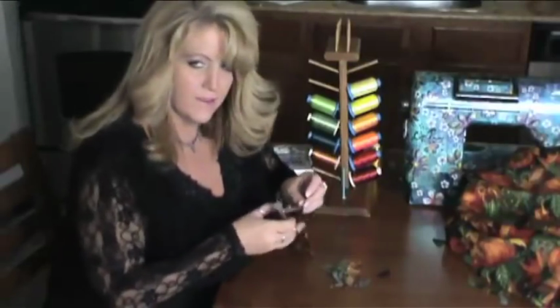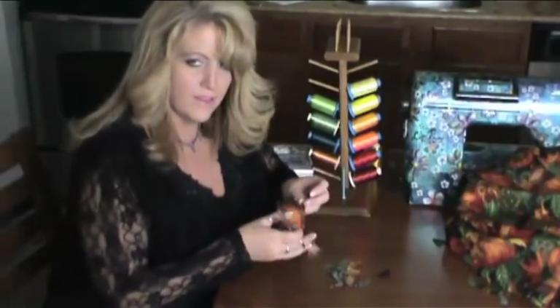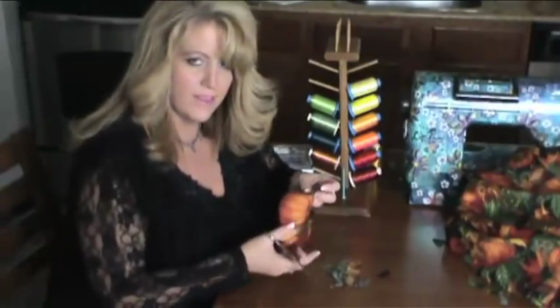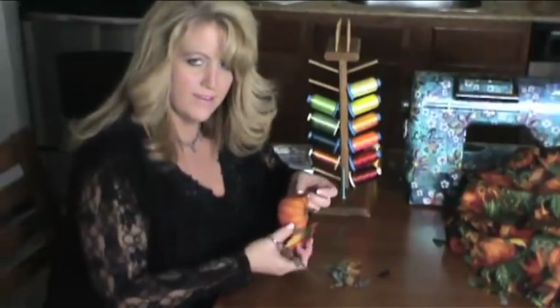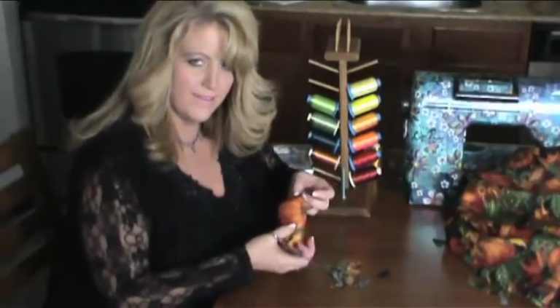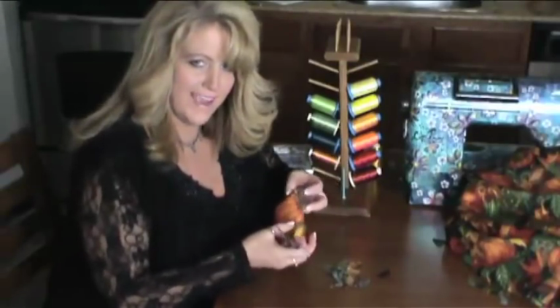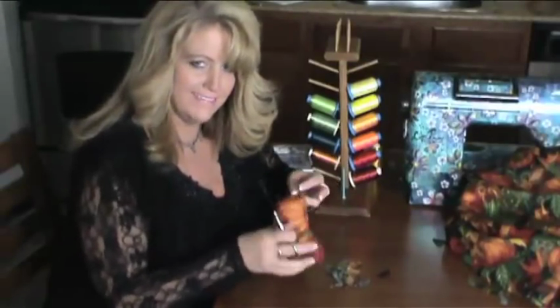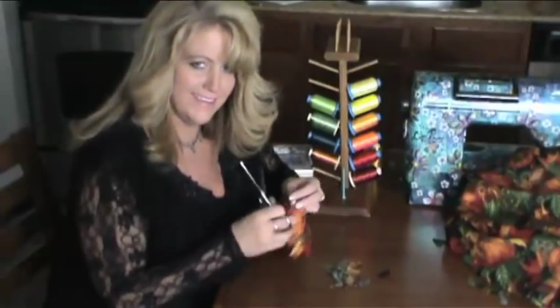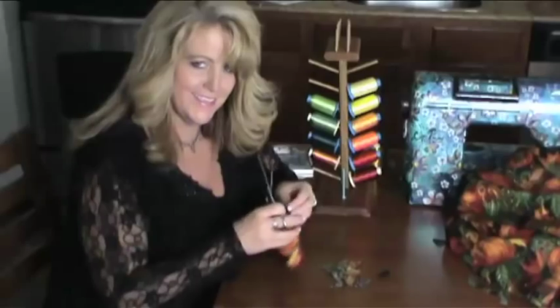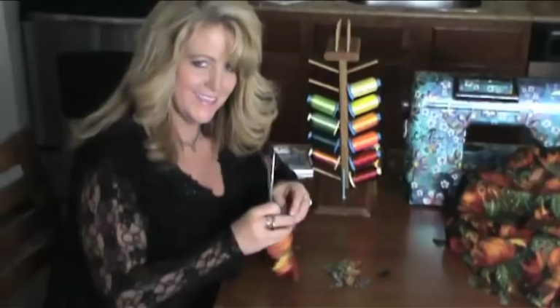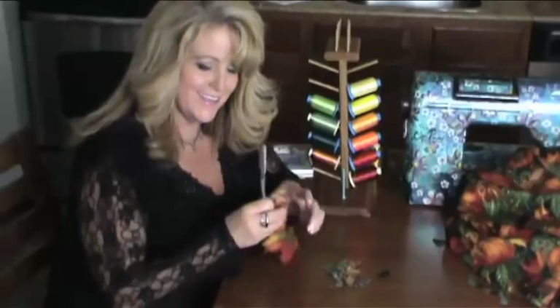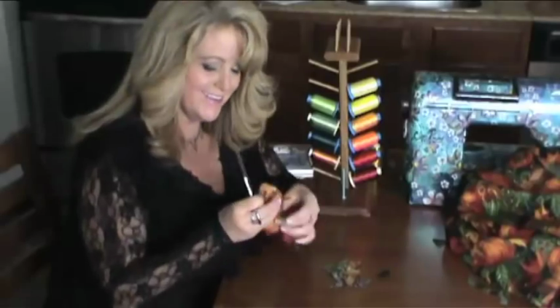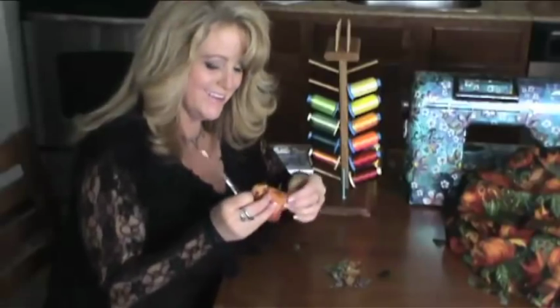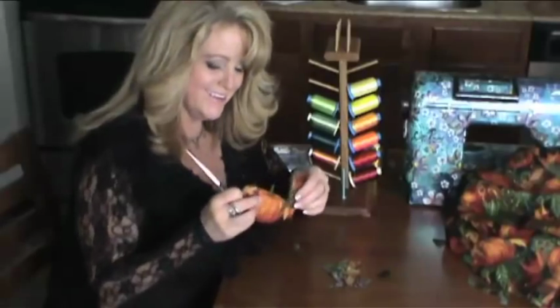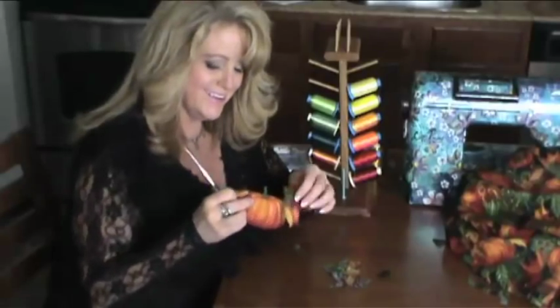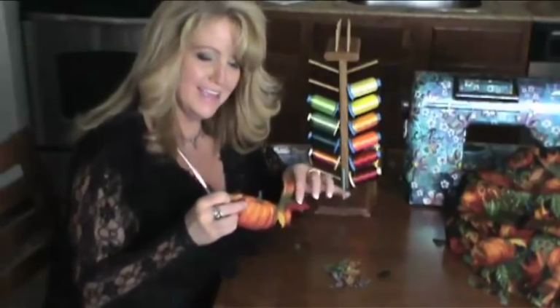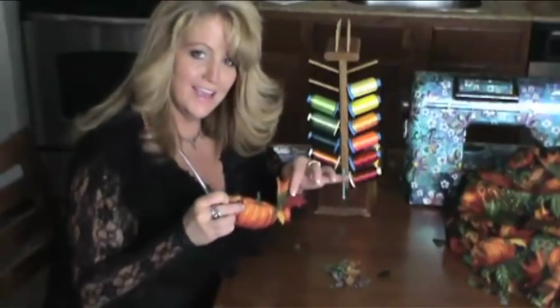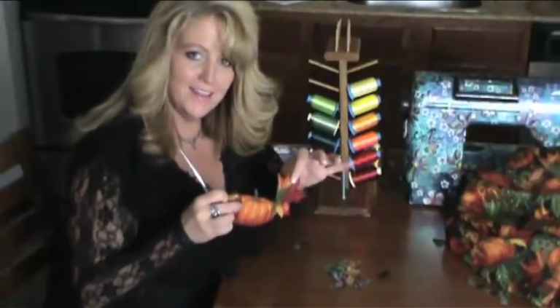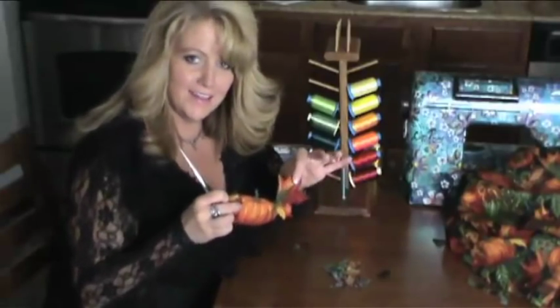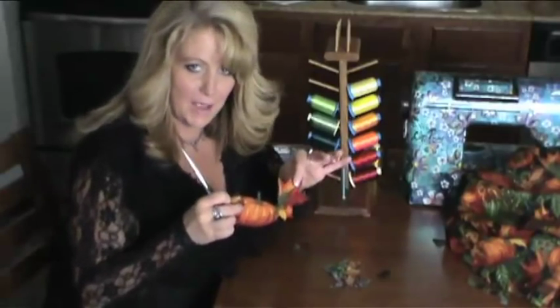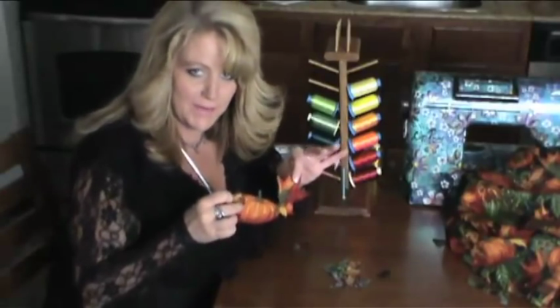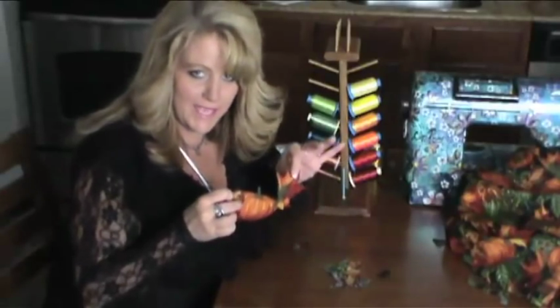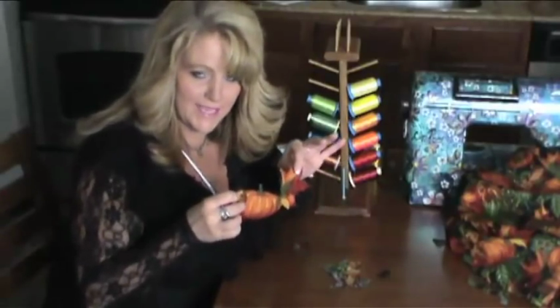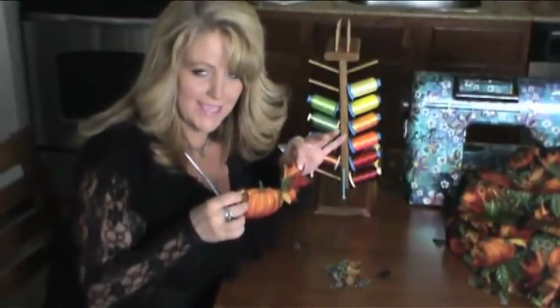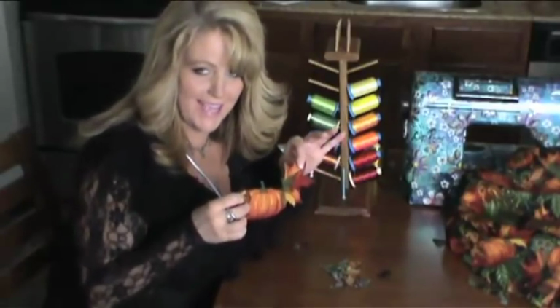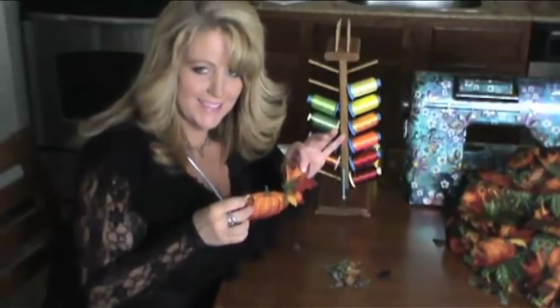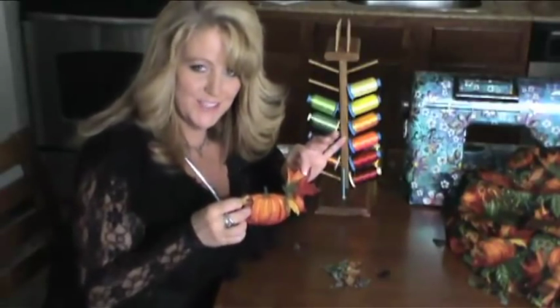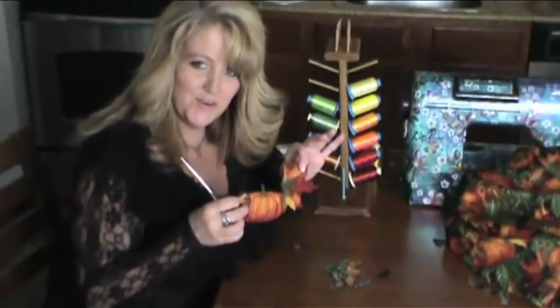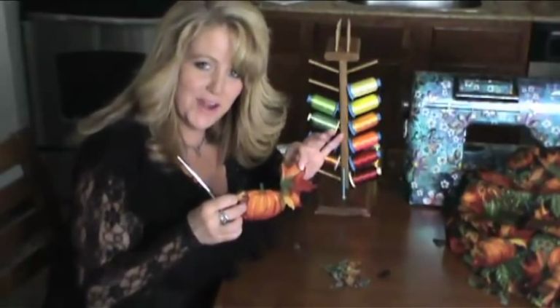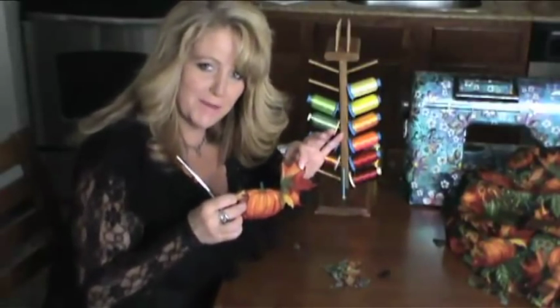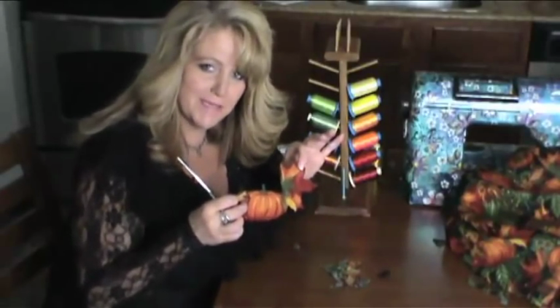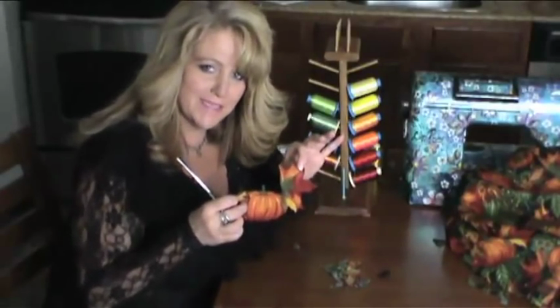There we have it — a little appliqué to add to your napkin.